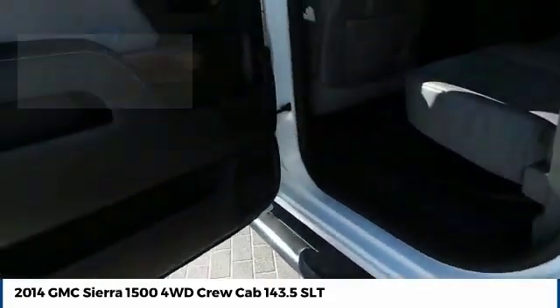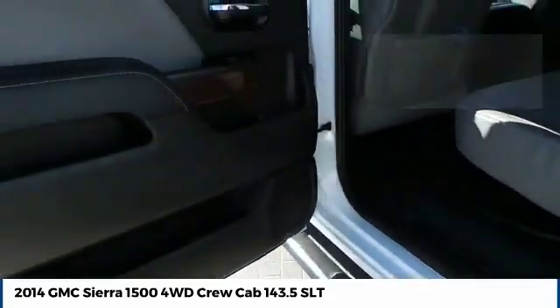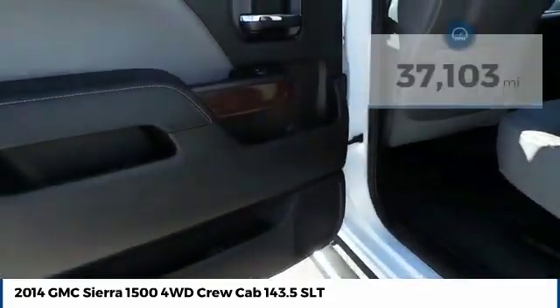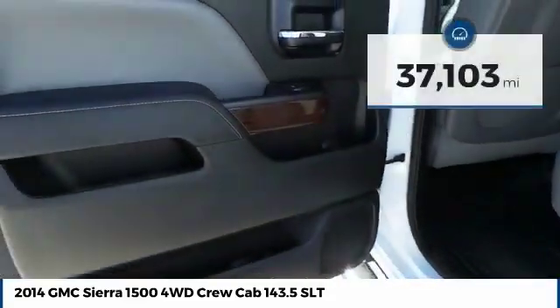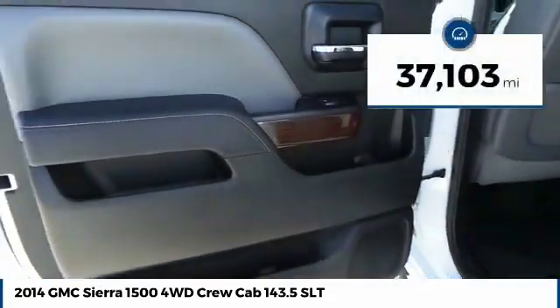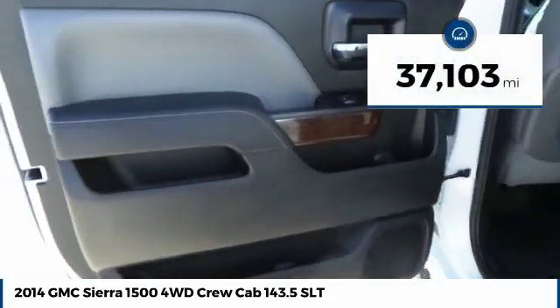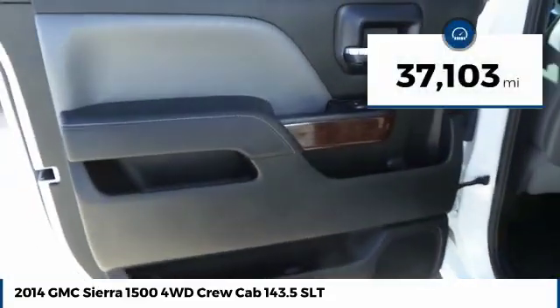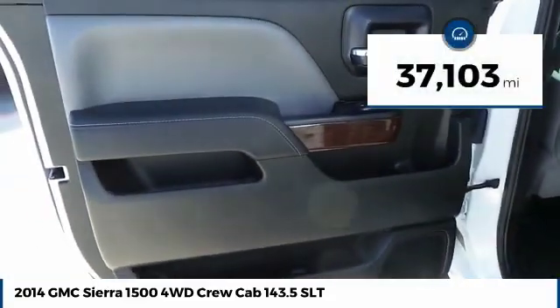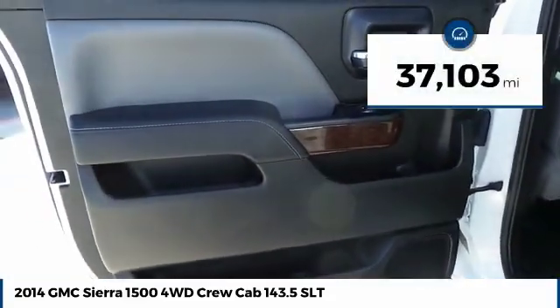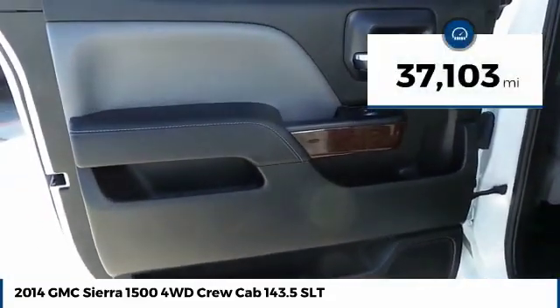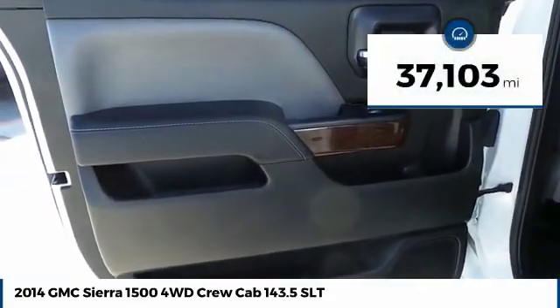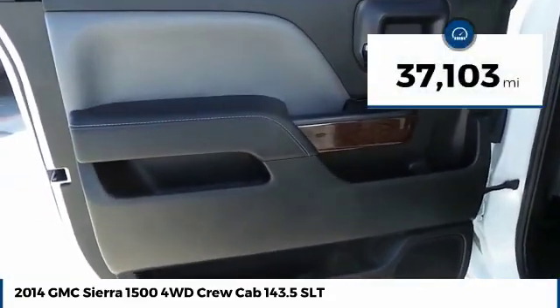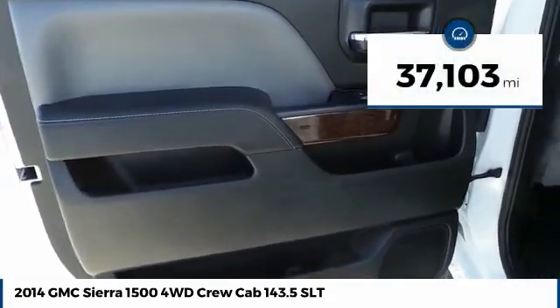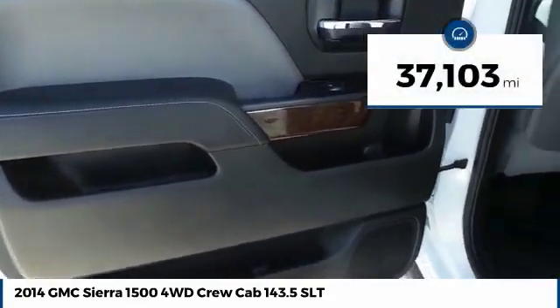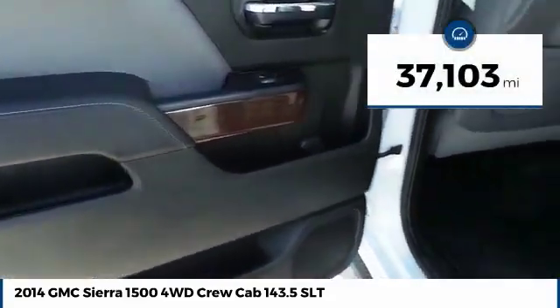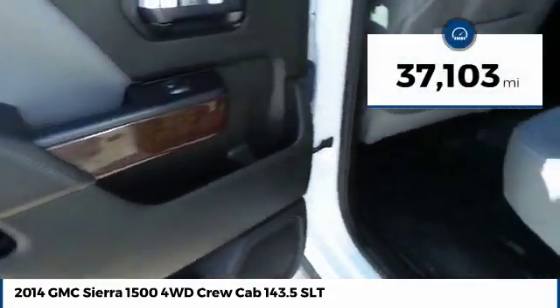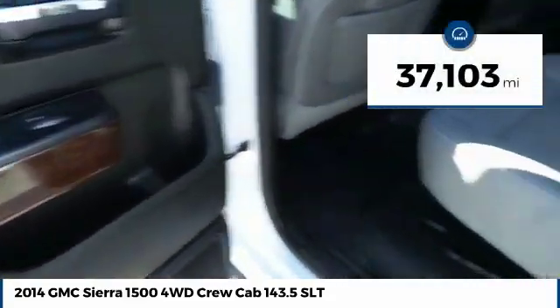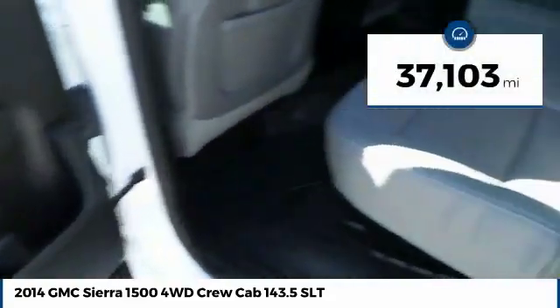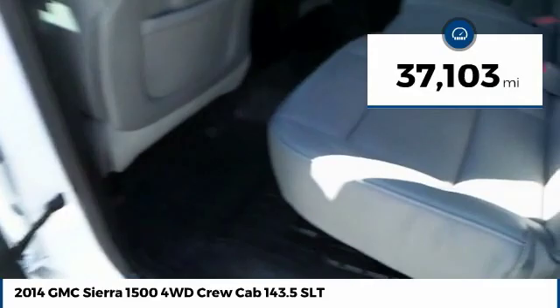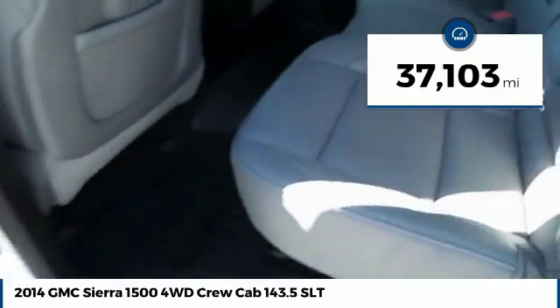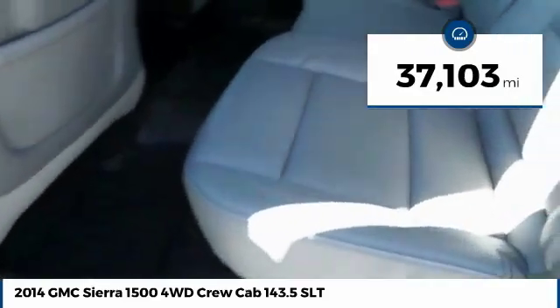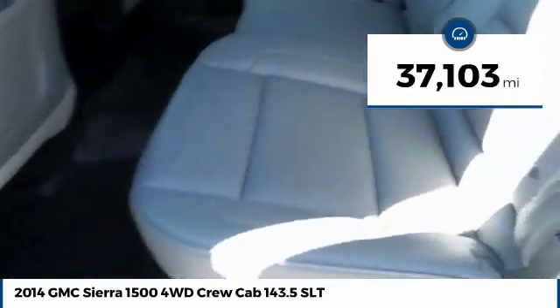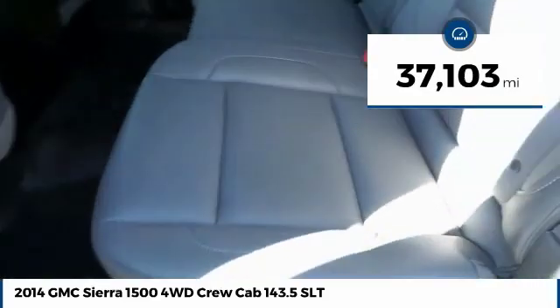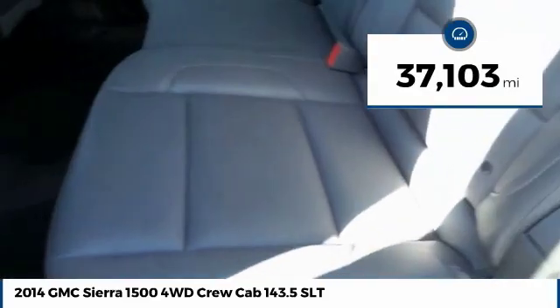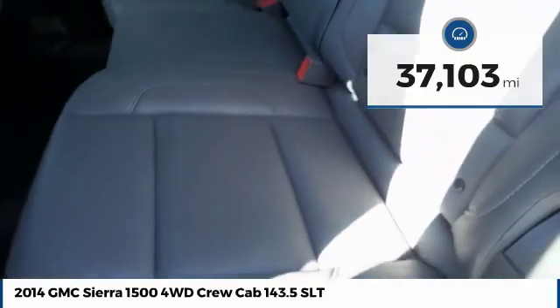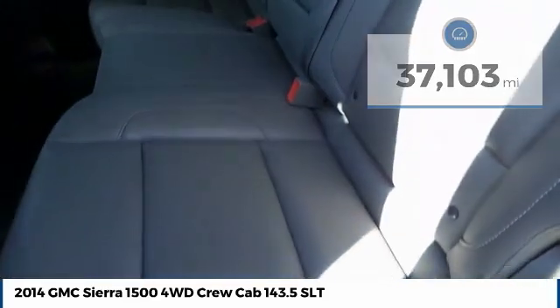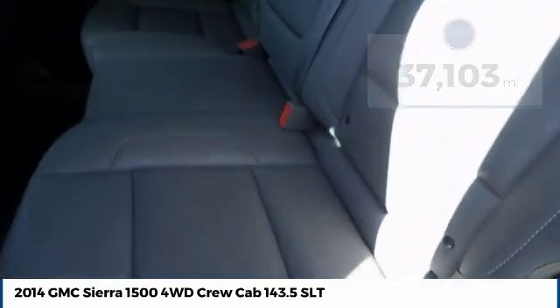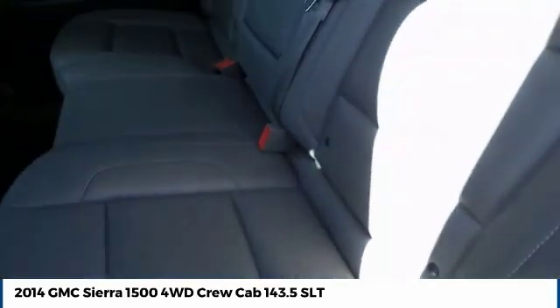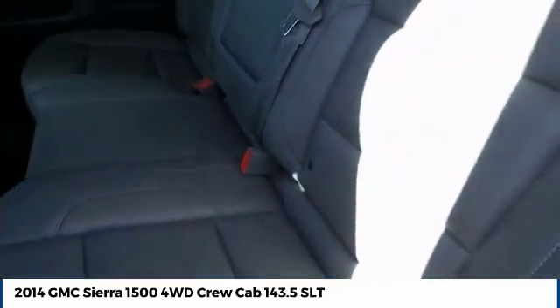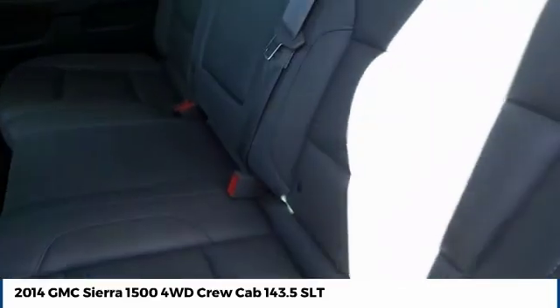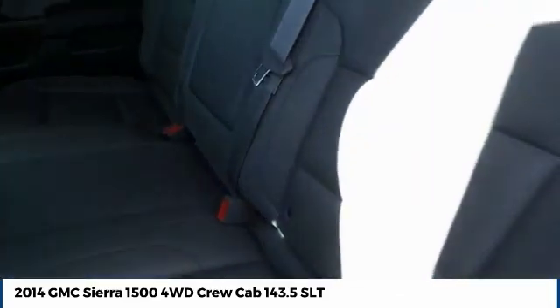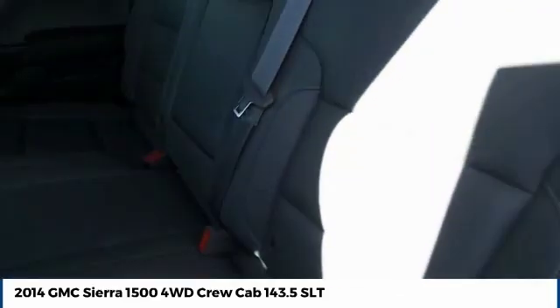This vehicle has less than 40,000 miles. Your new ride is just a phone call away.